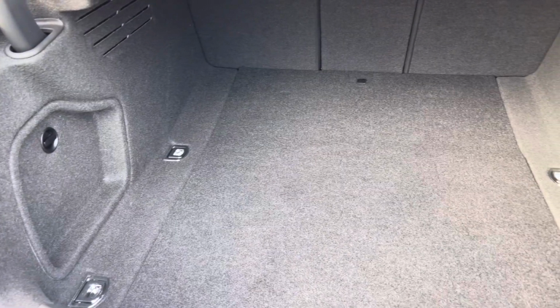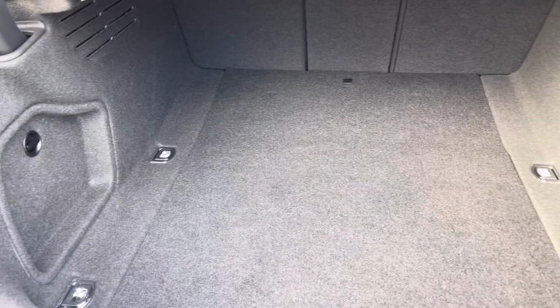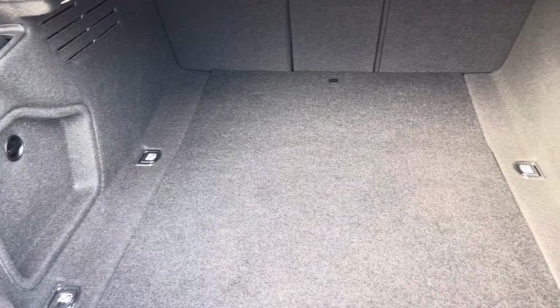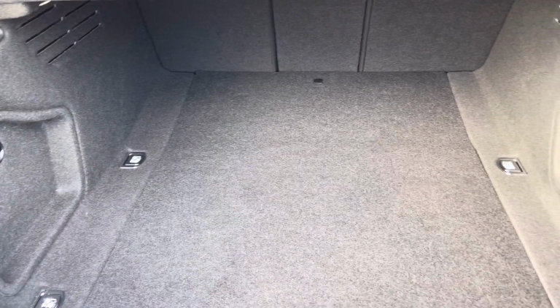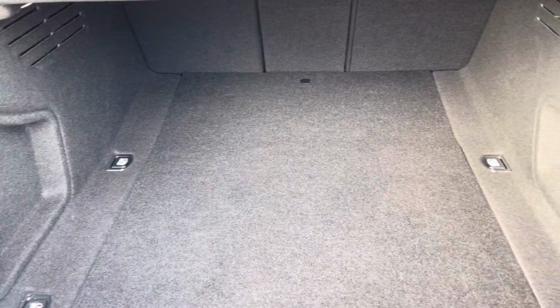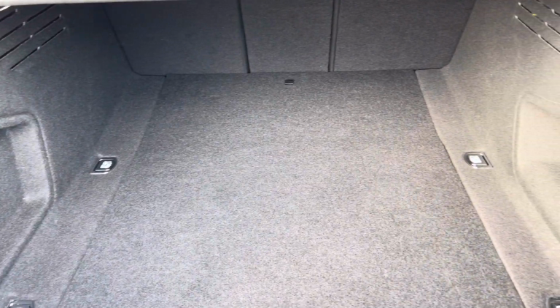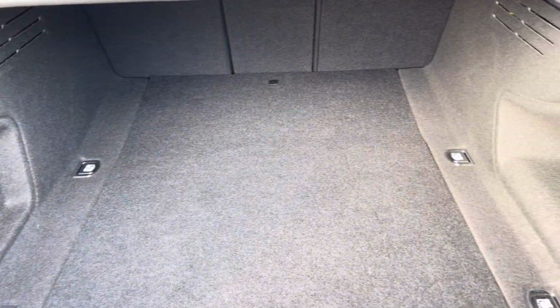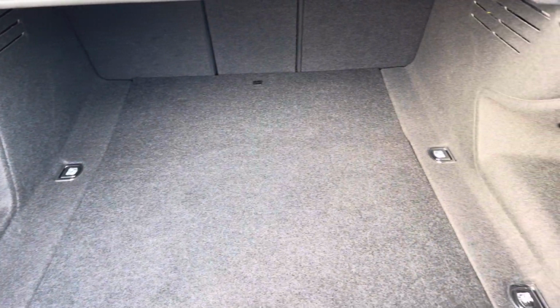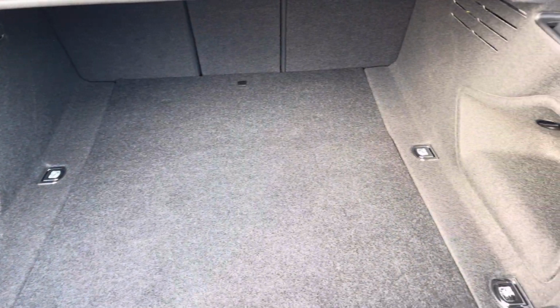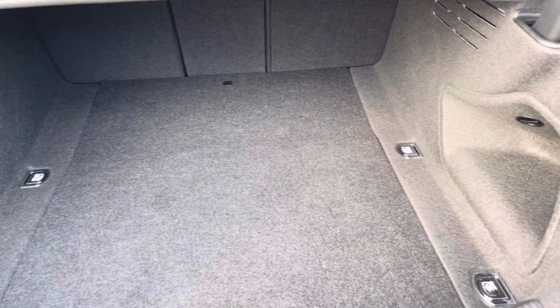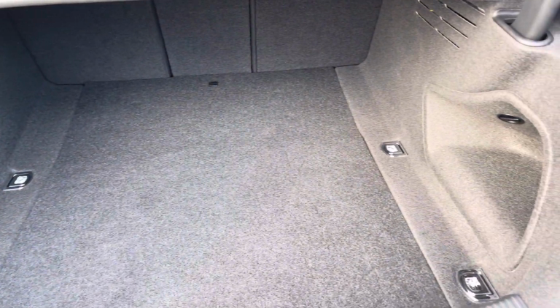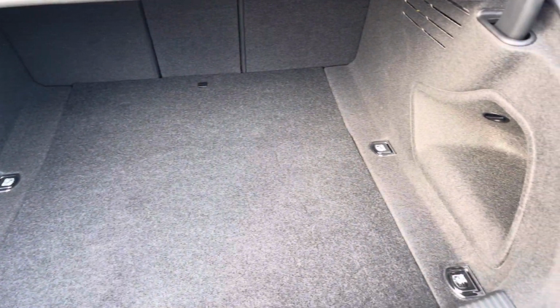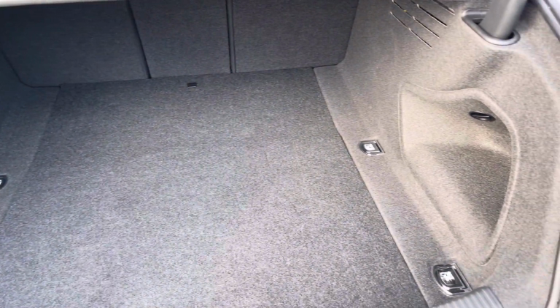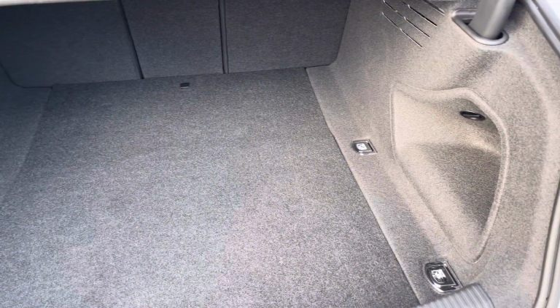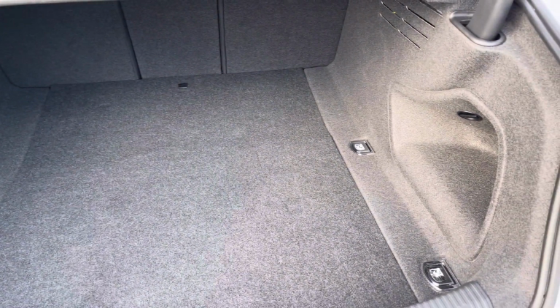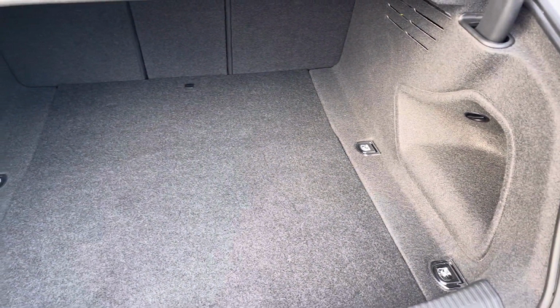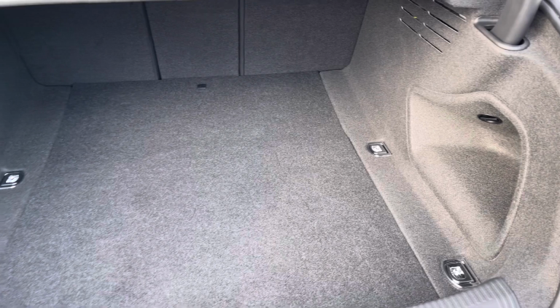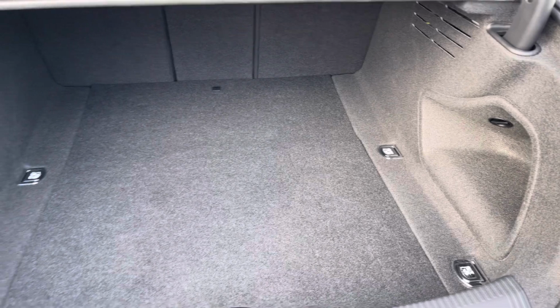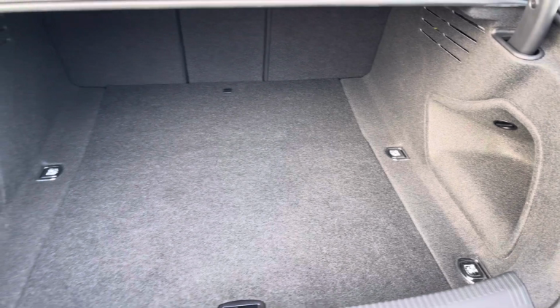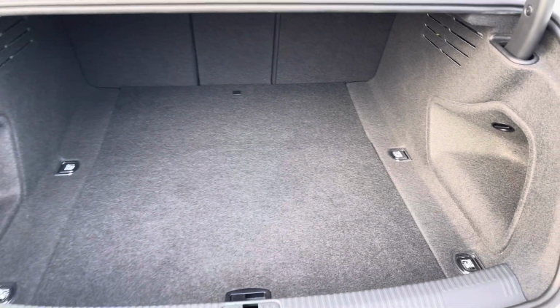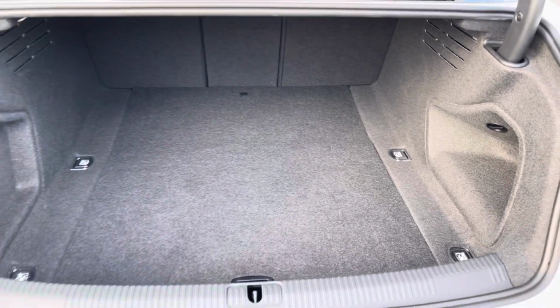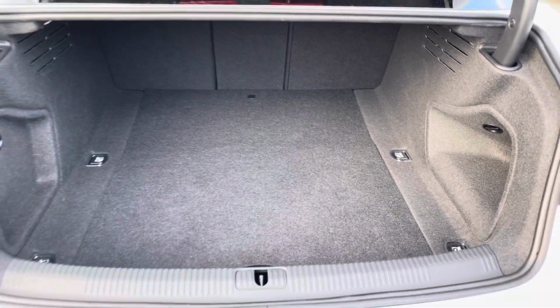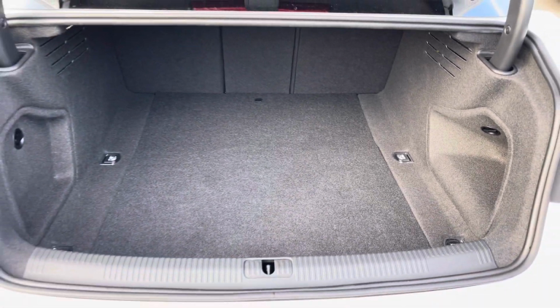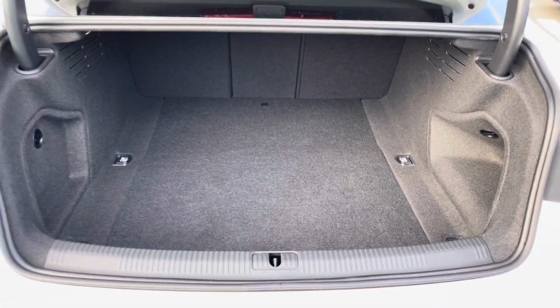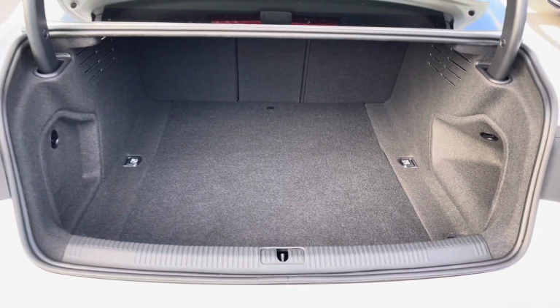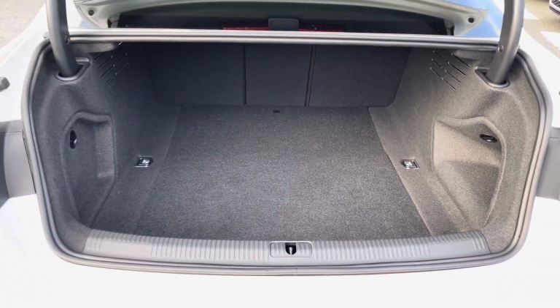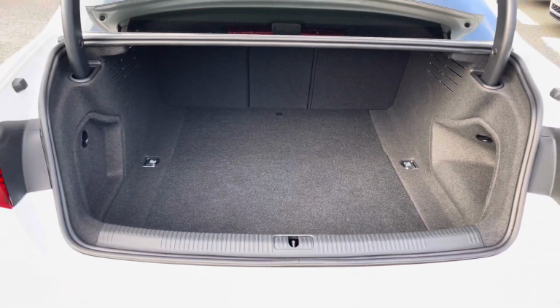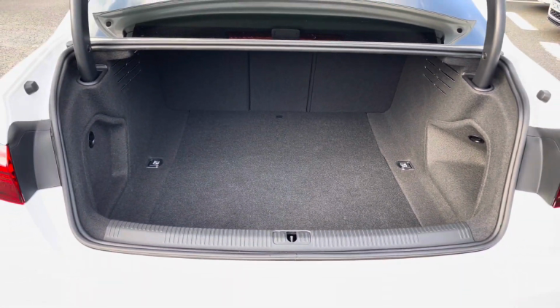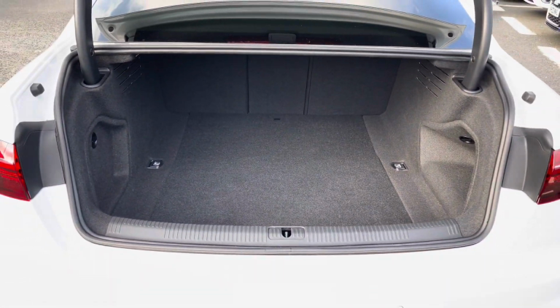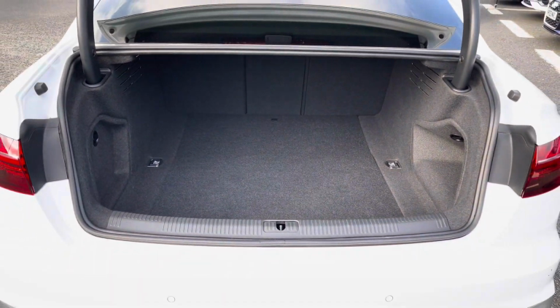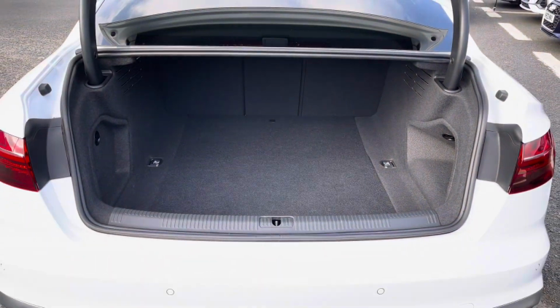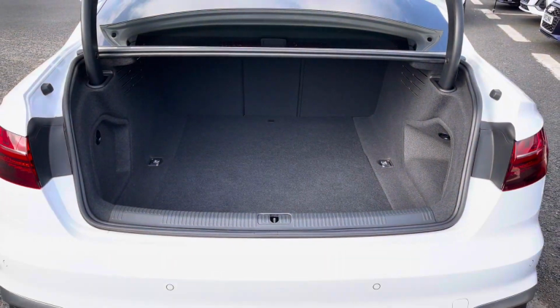The A4 has a boot capacity of 460 litres which gives you plenty of space to store your personal items as well as carrying any shopping.